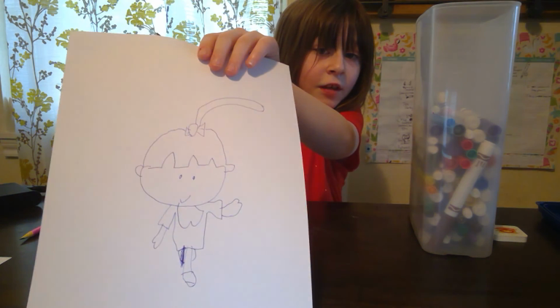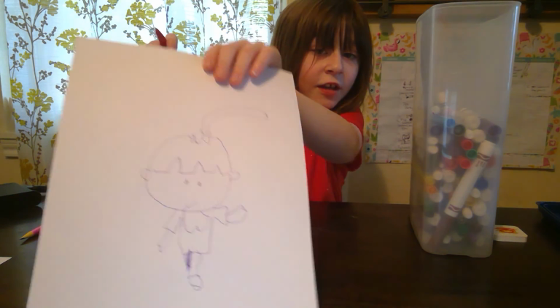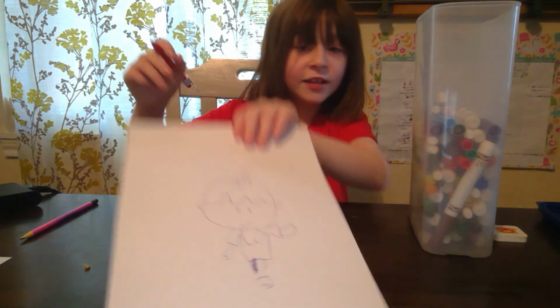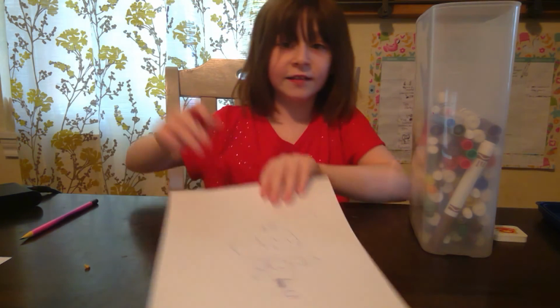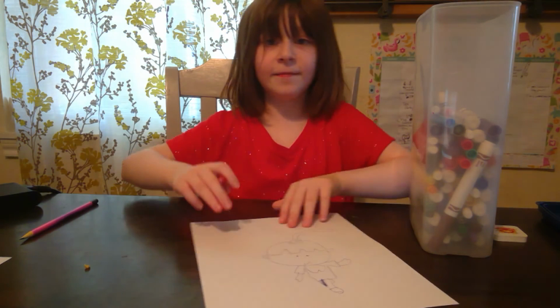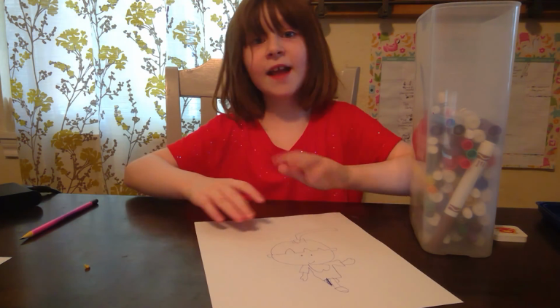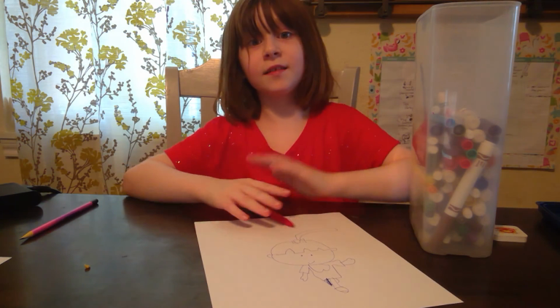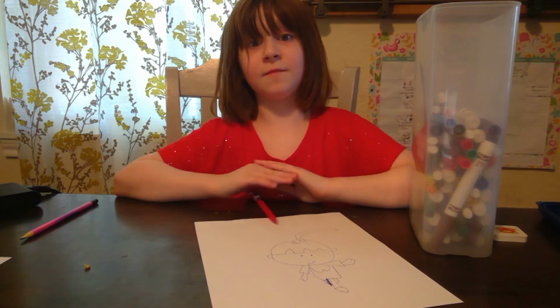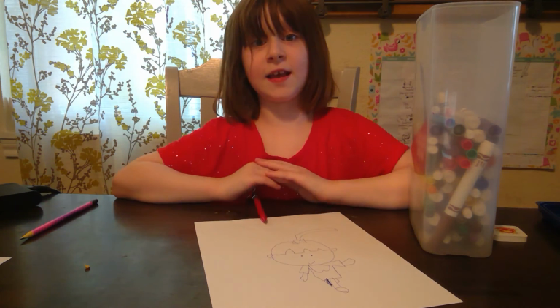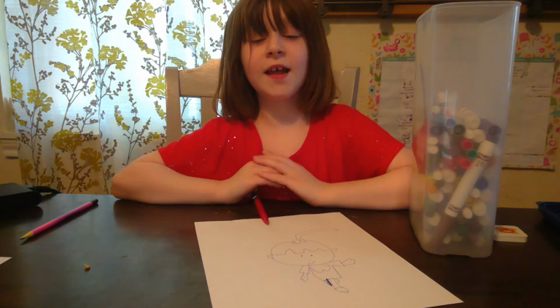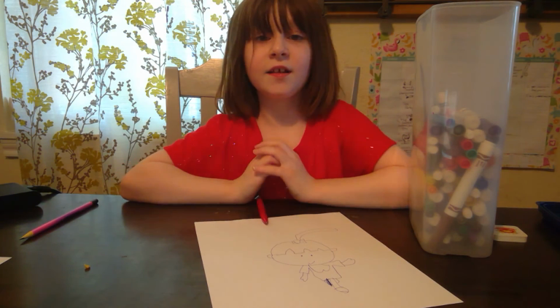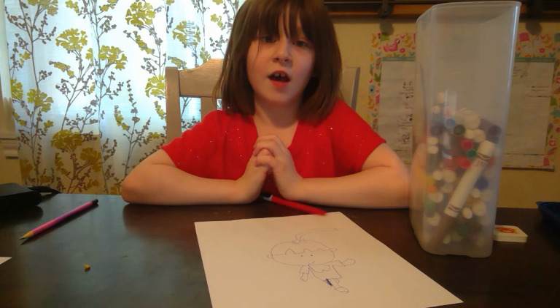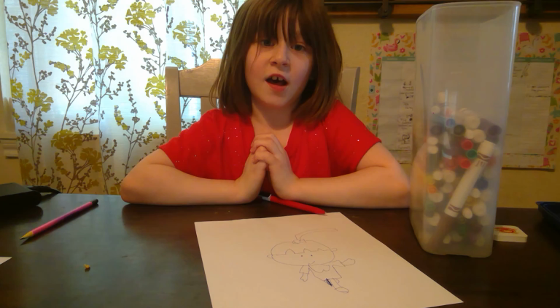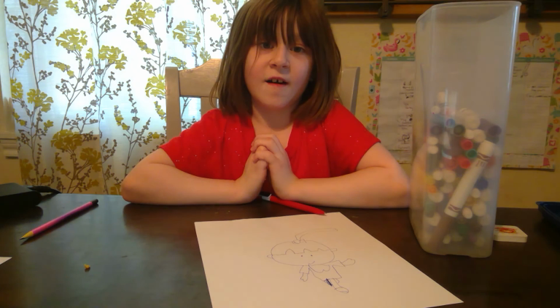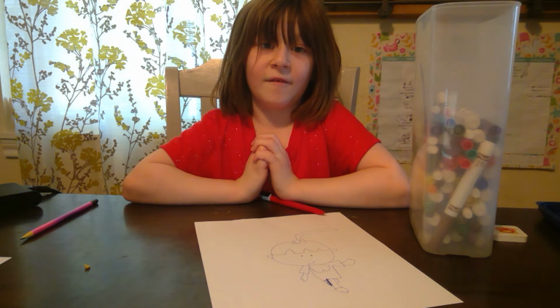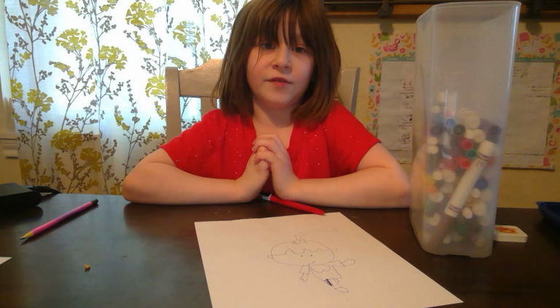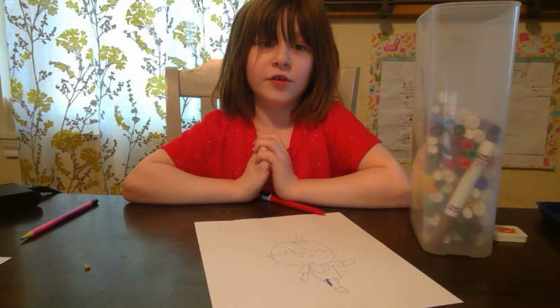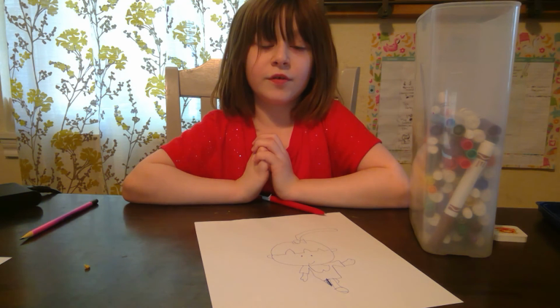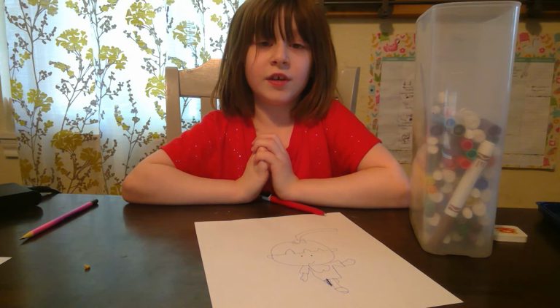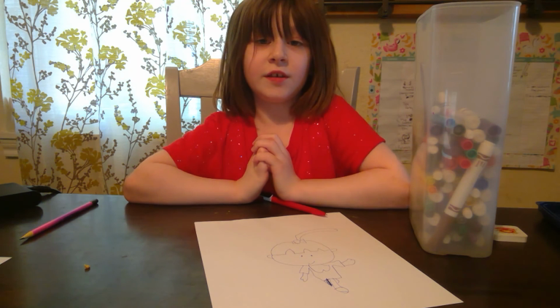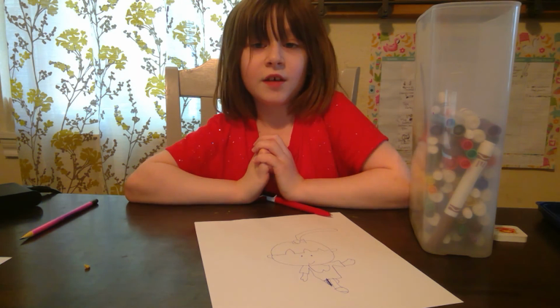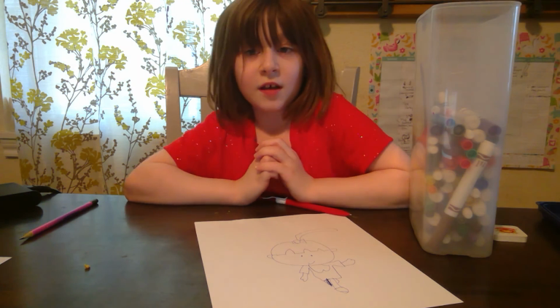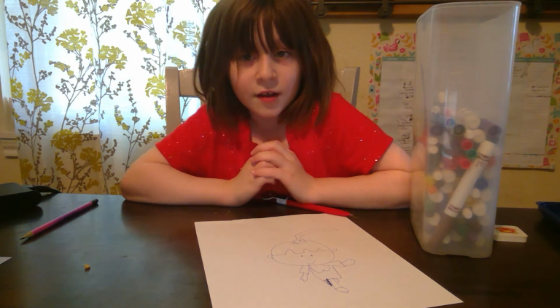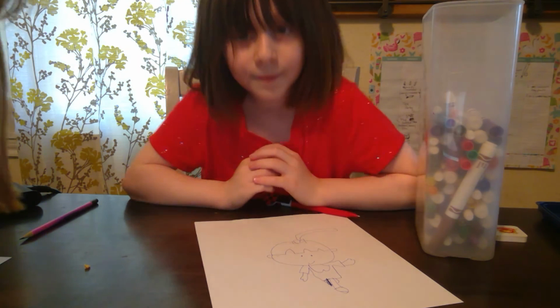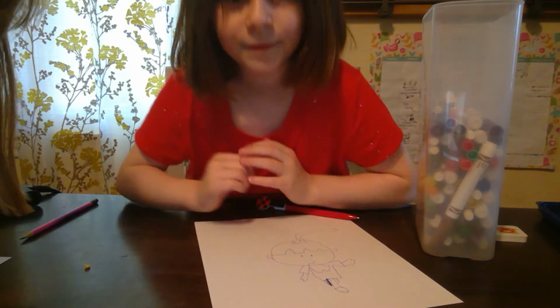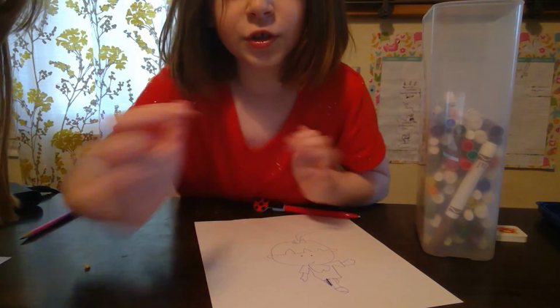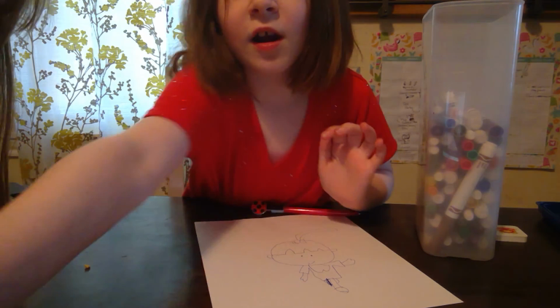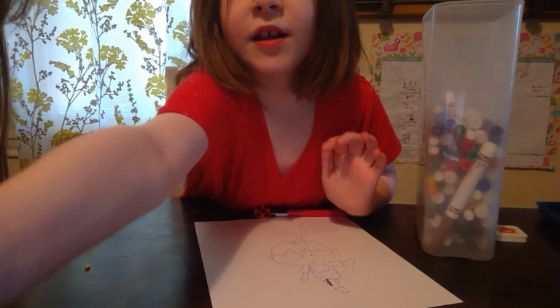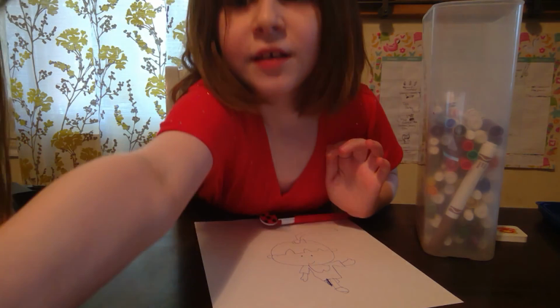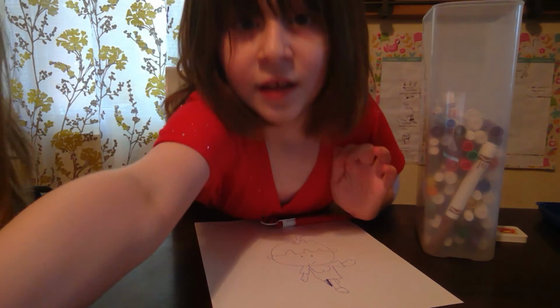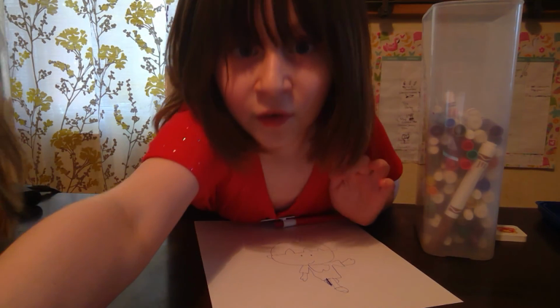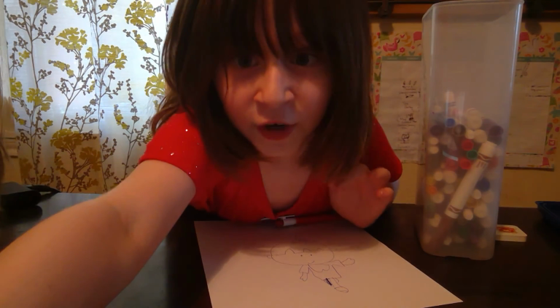And that's the end of Lucy's drawing tutorial.